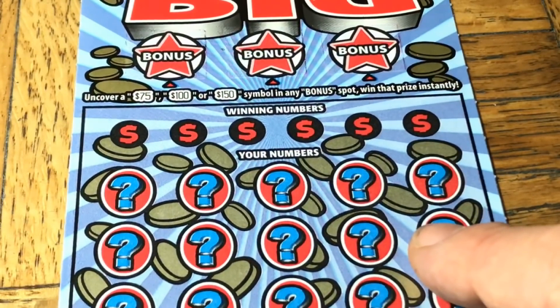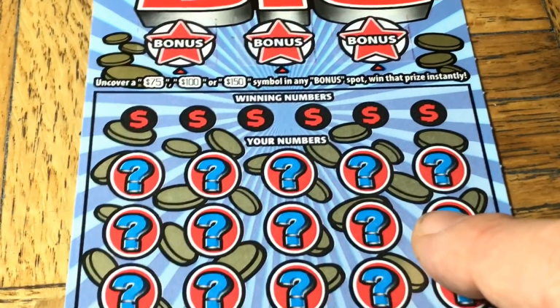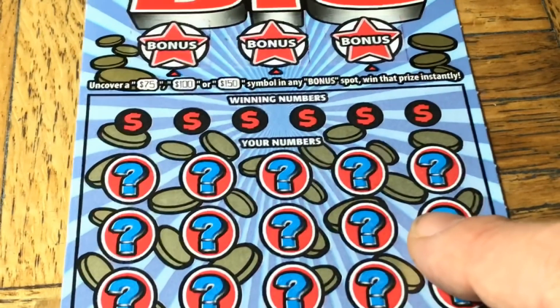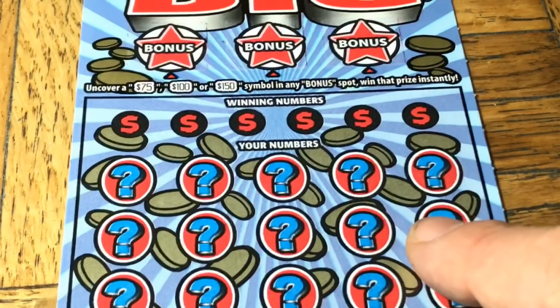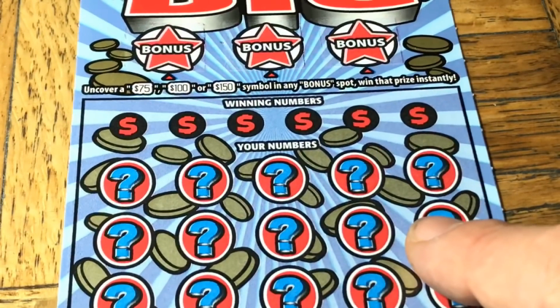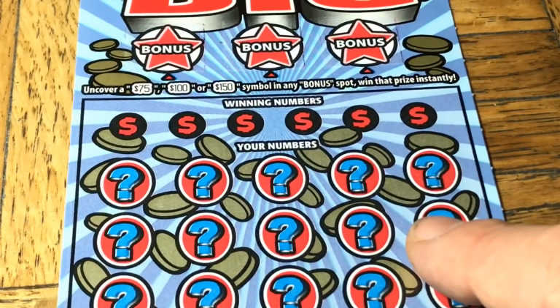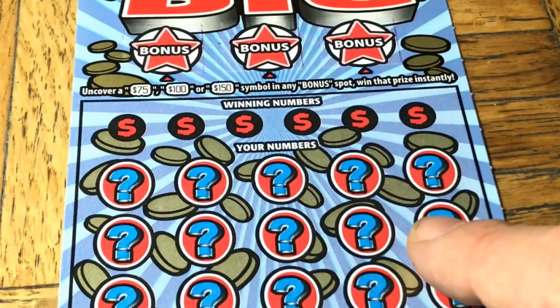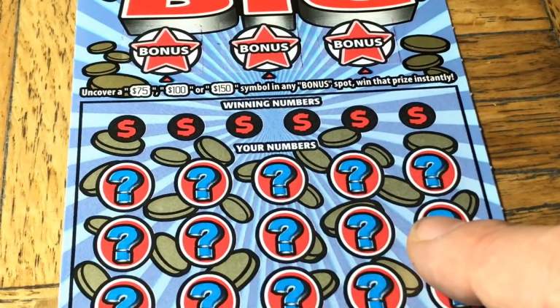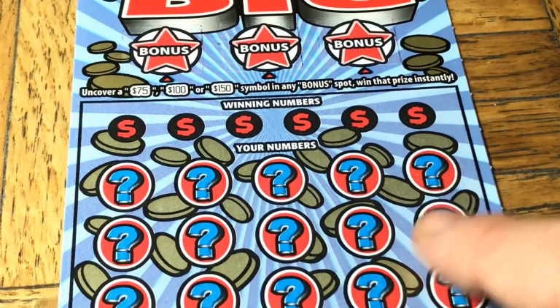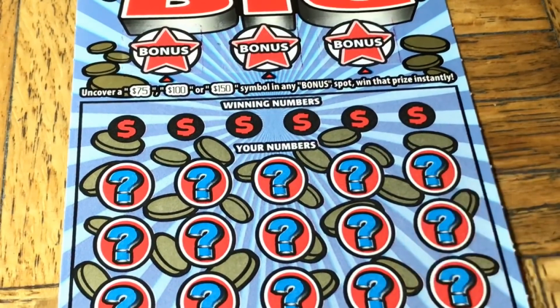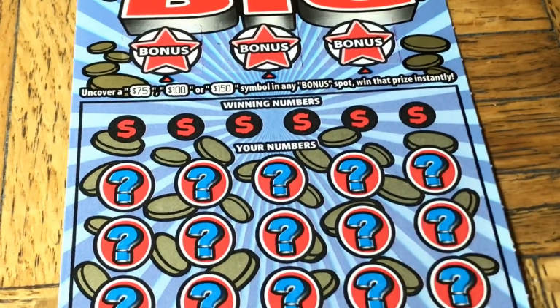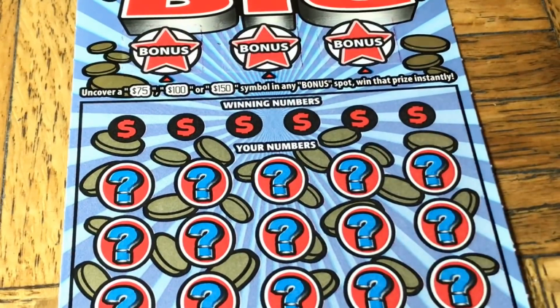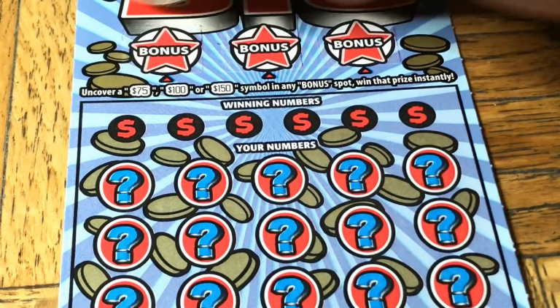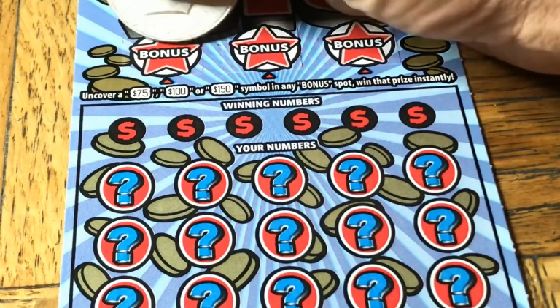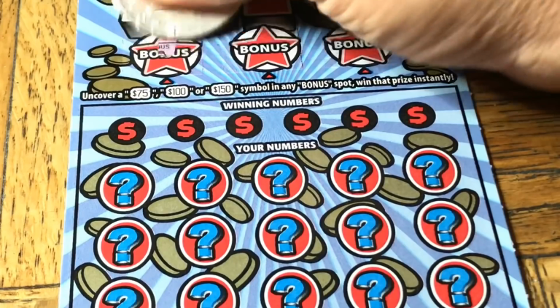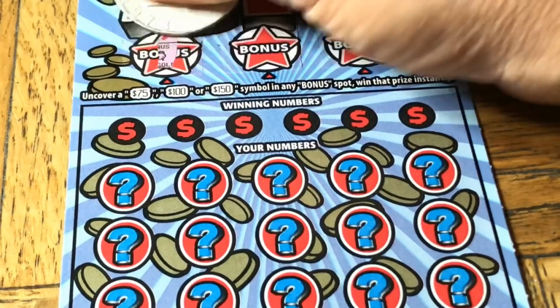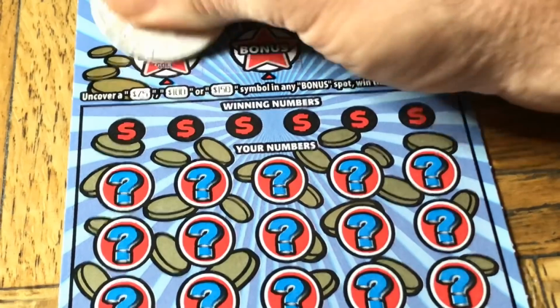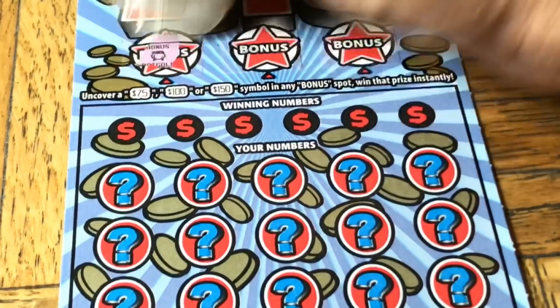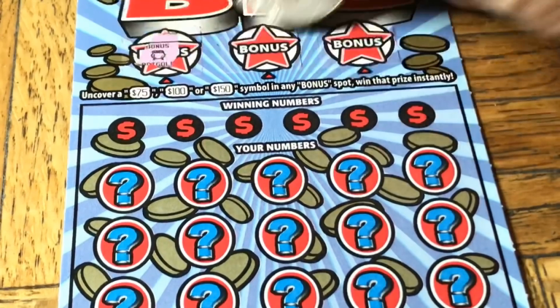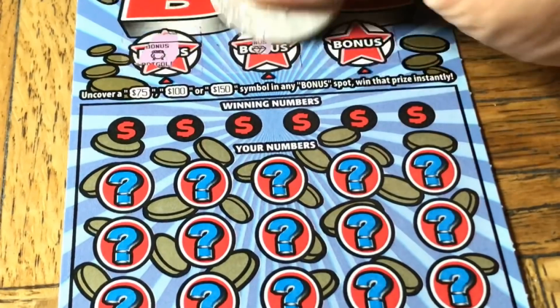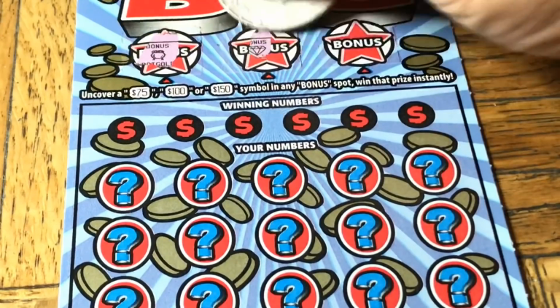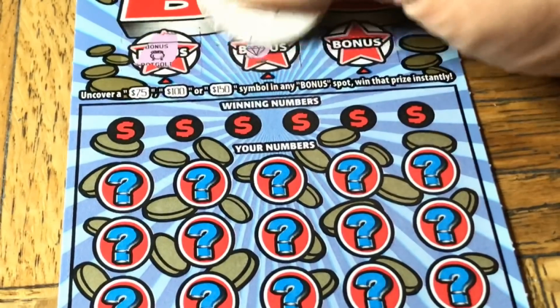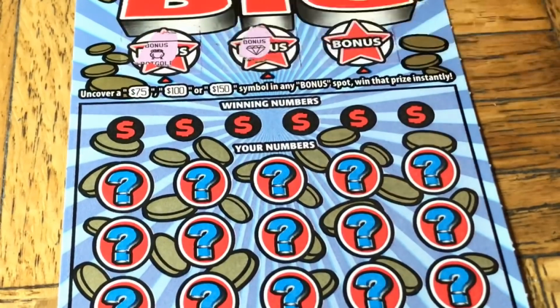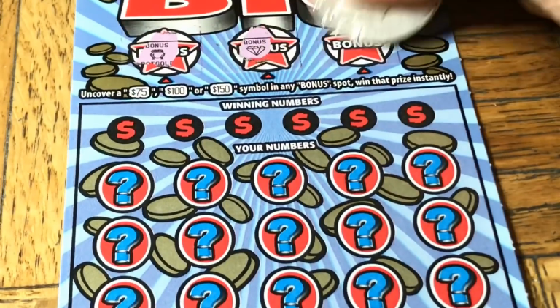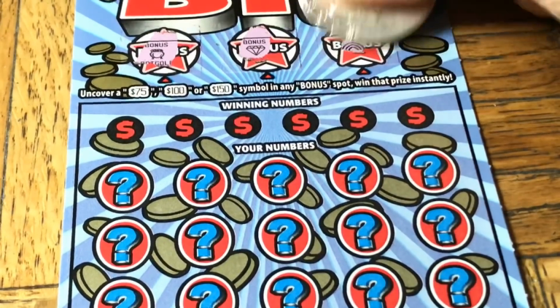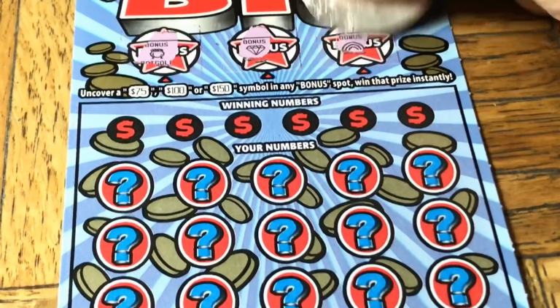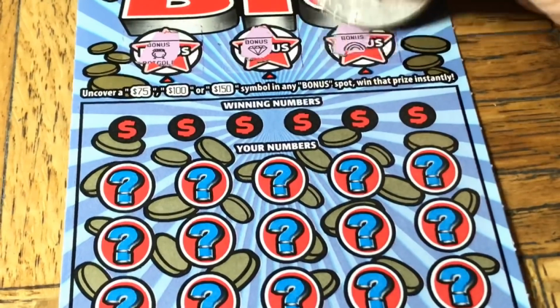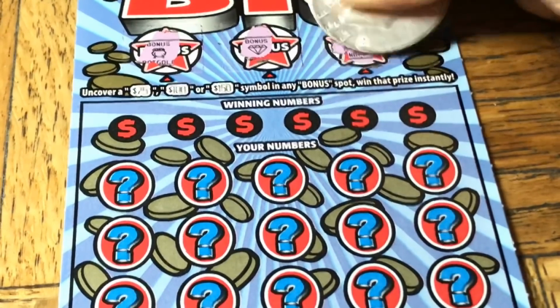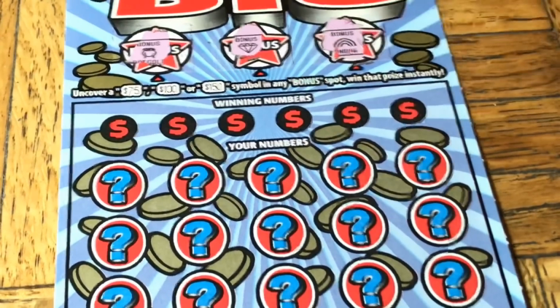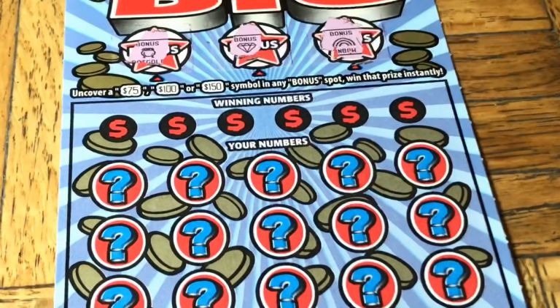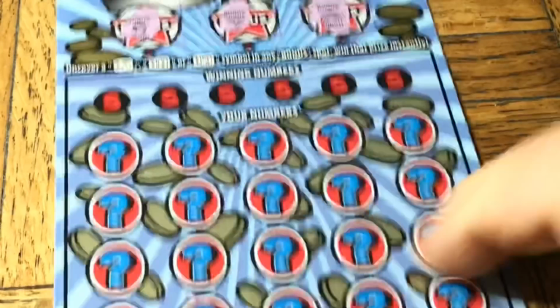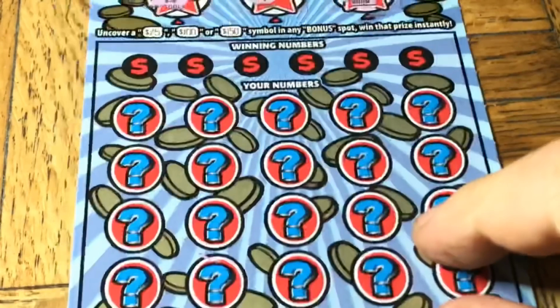Ticket zero four - let us try again. Bonus: 75, 100, 150 - any numbers at all? Those are not them.